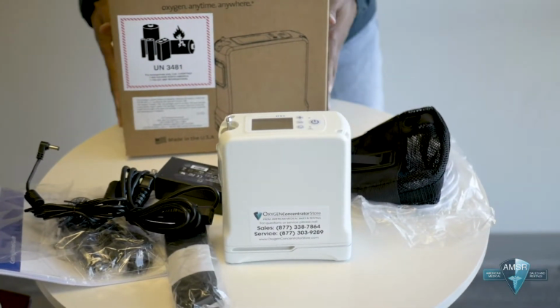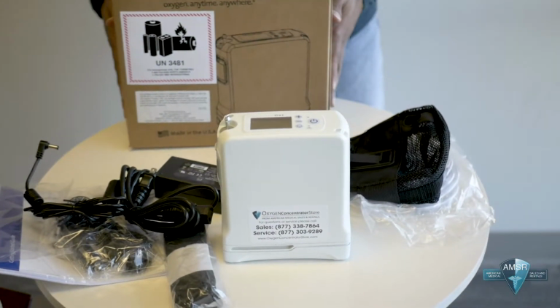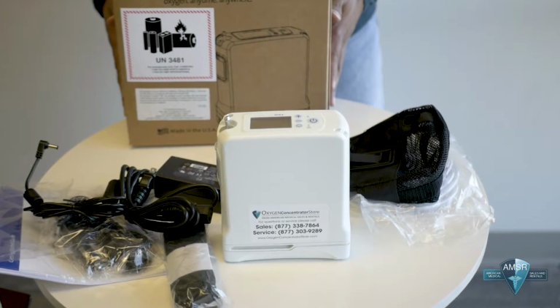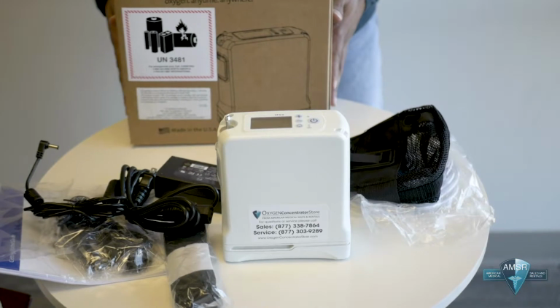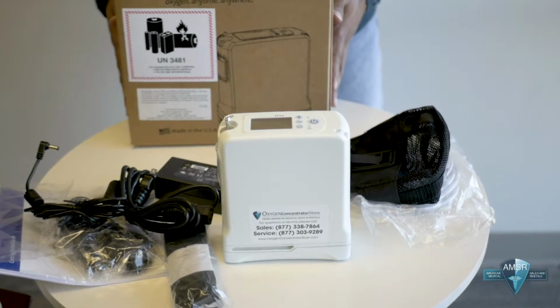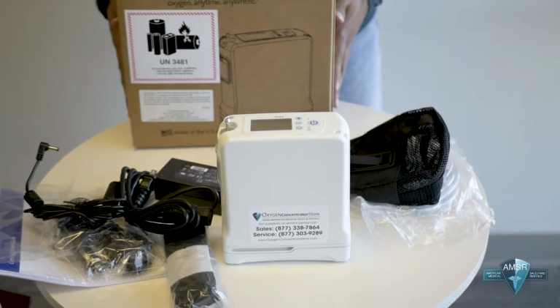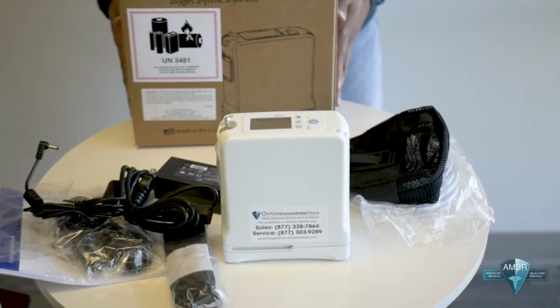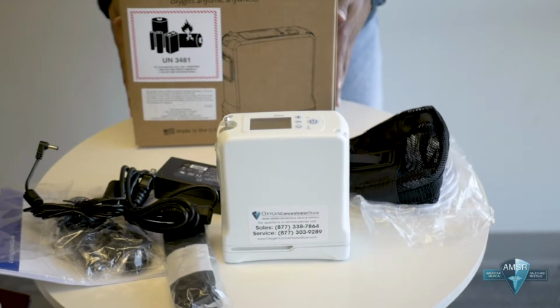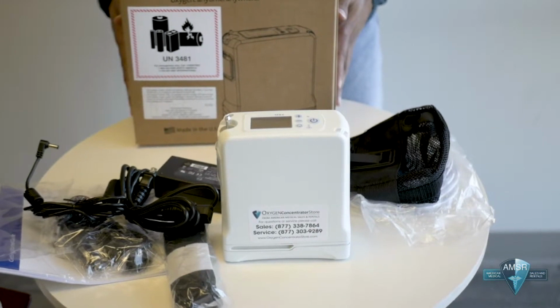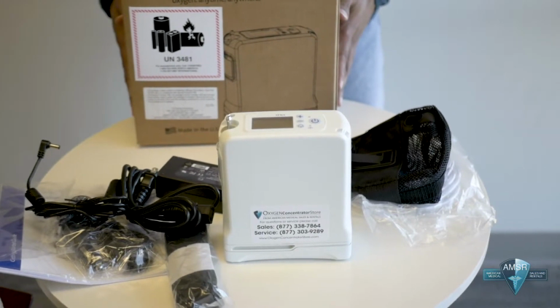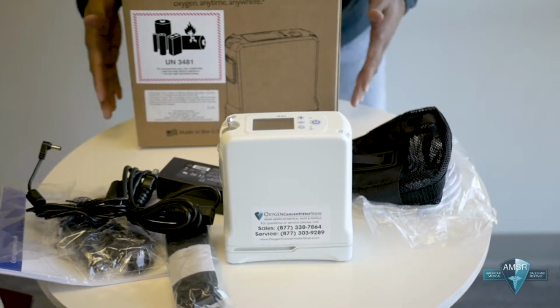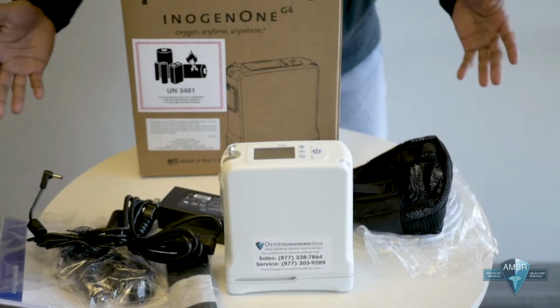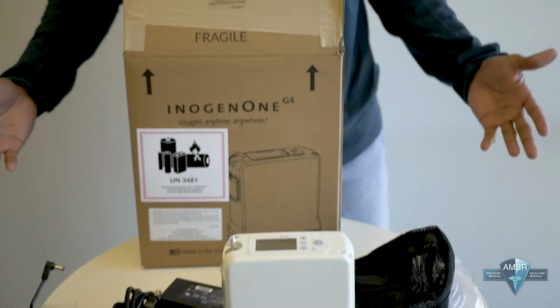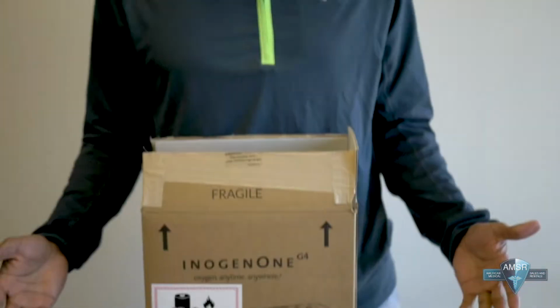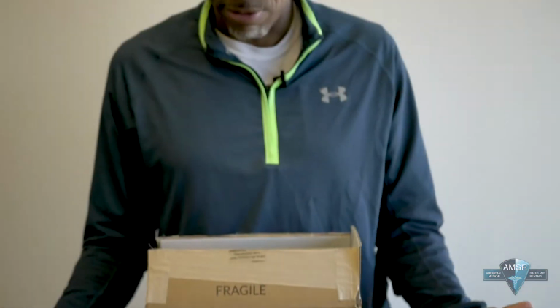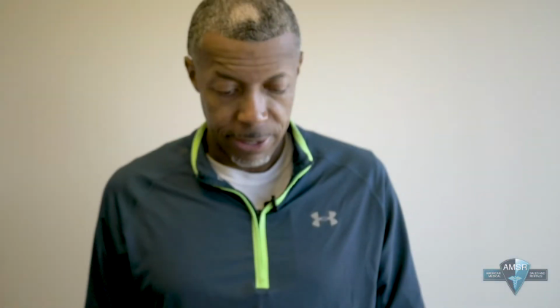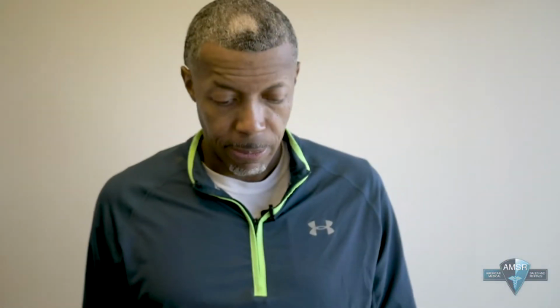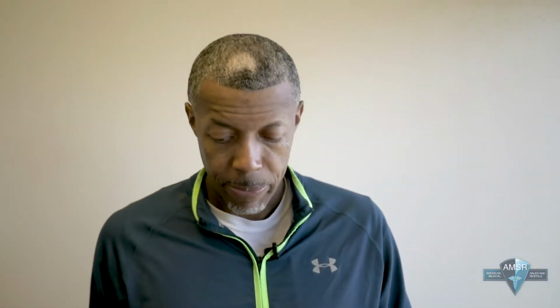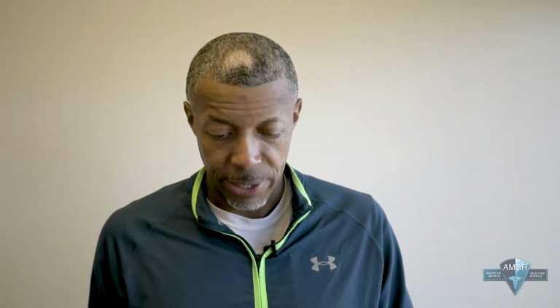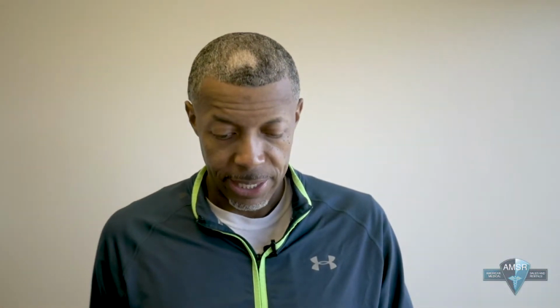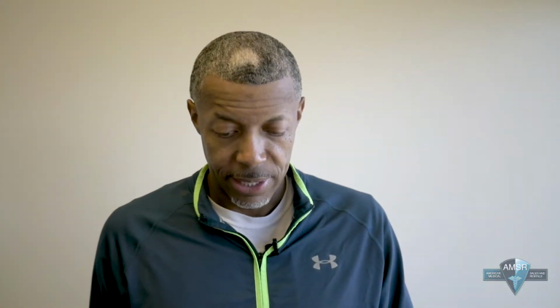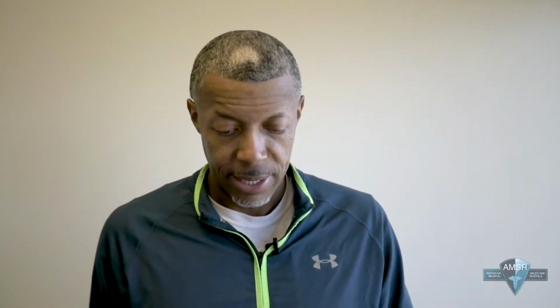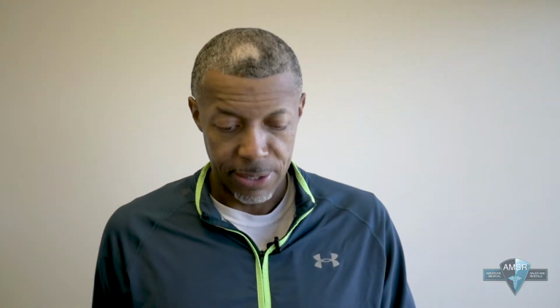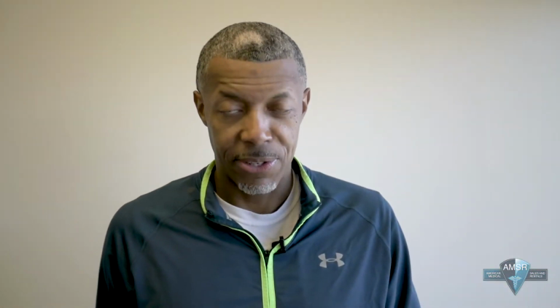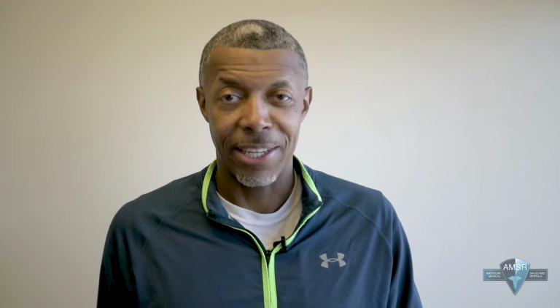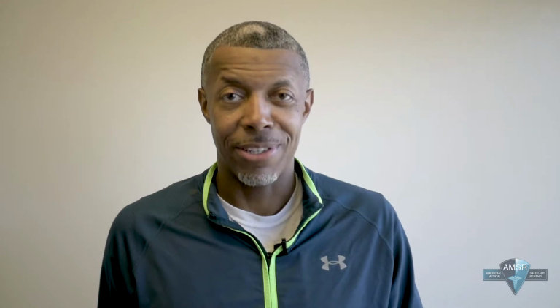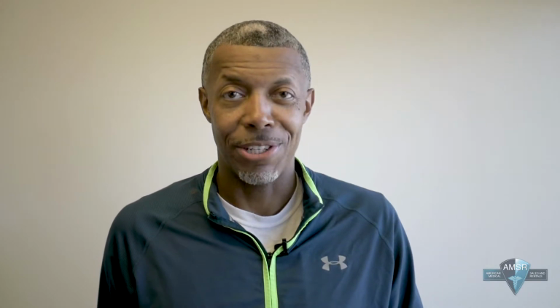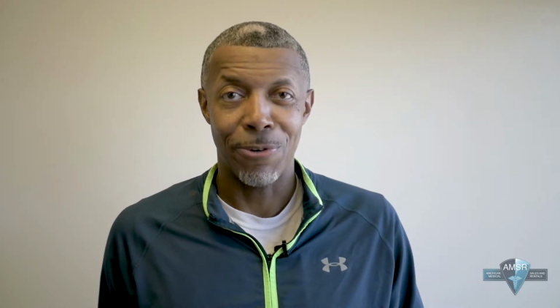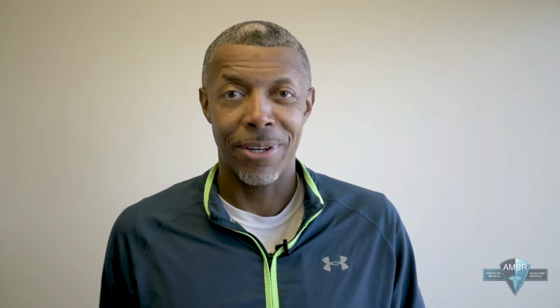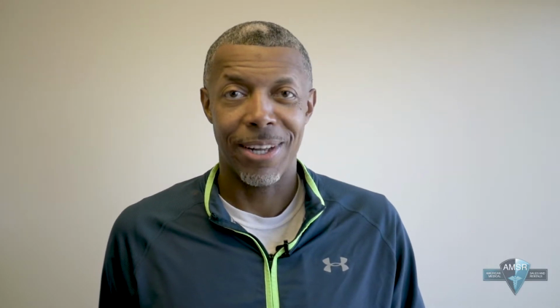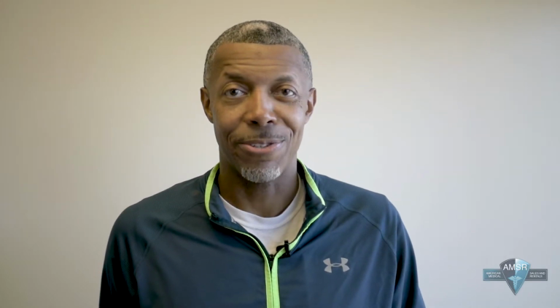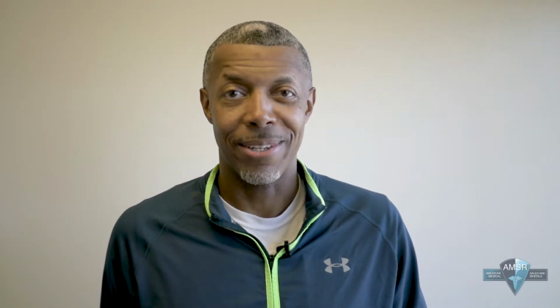That's pretty much everything that you will get in the unboxing. As you can see it's very simple and very easy. This is the Energen G4 concentrator.